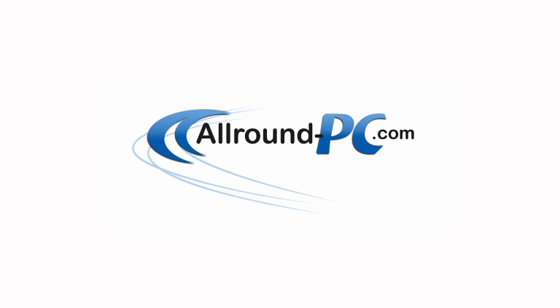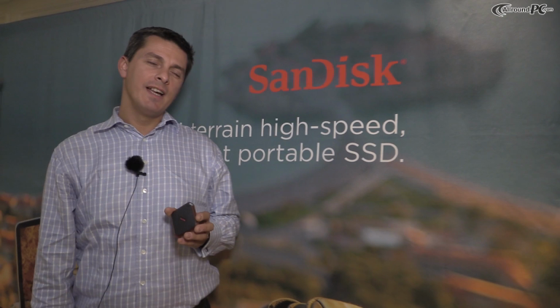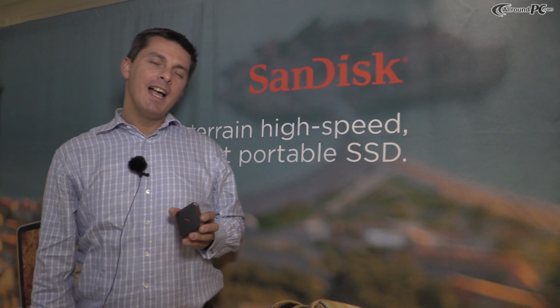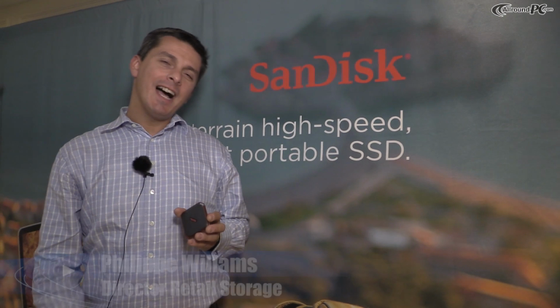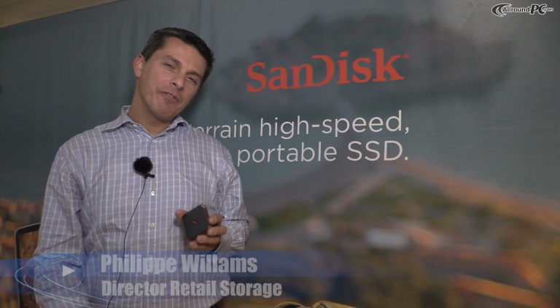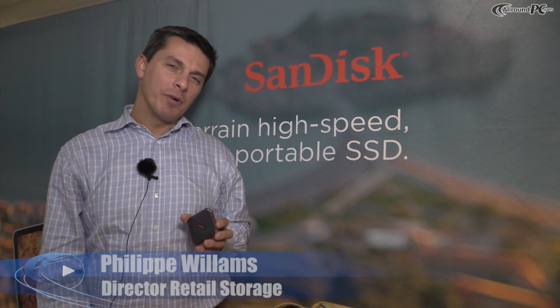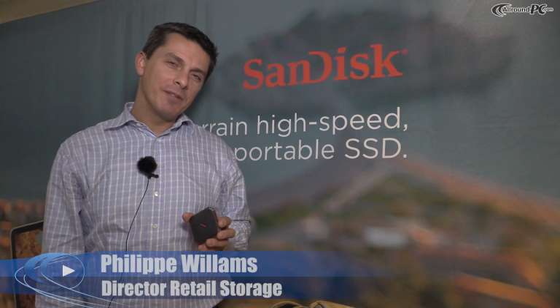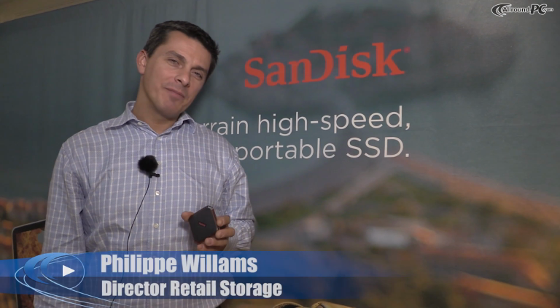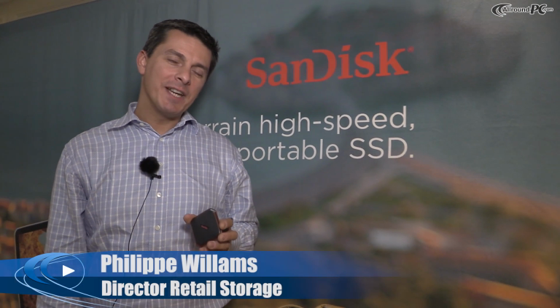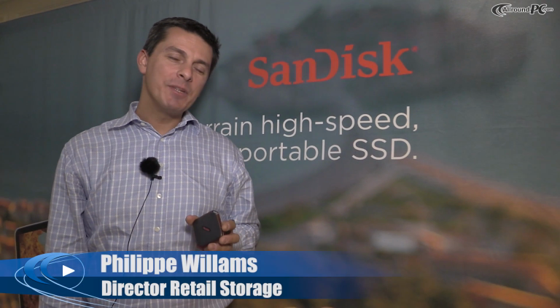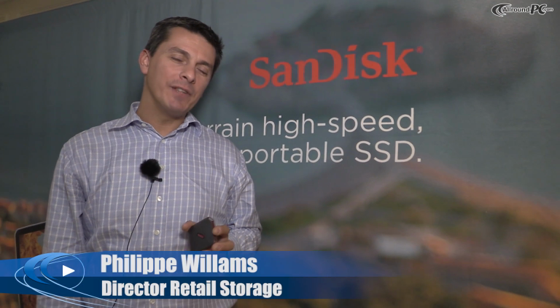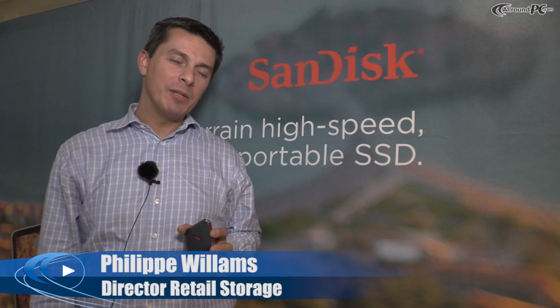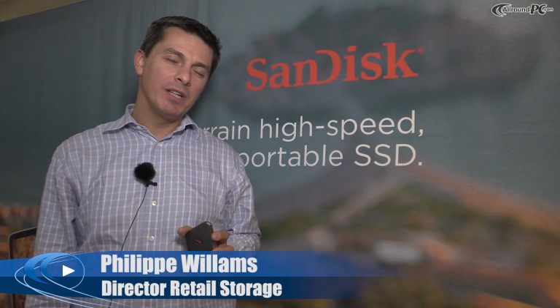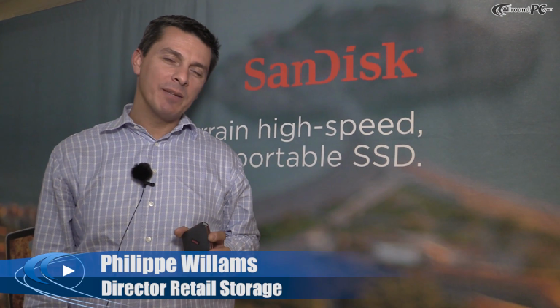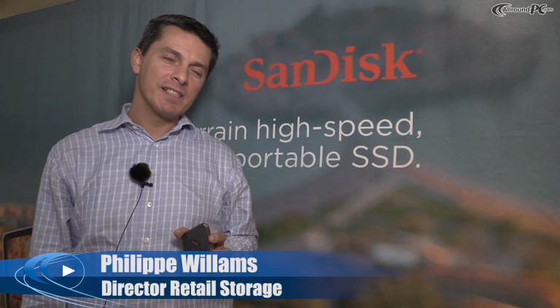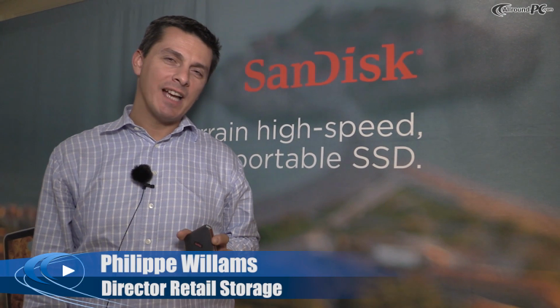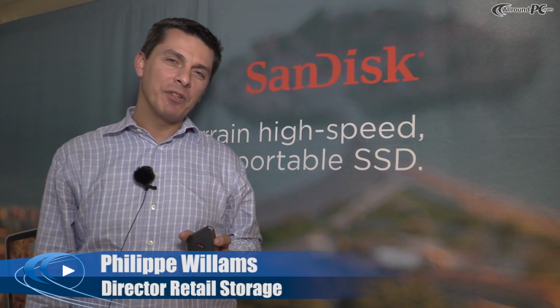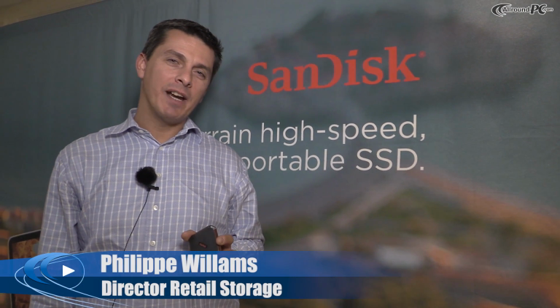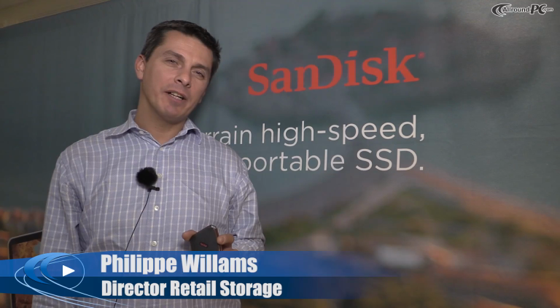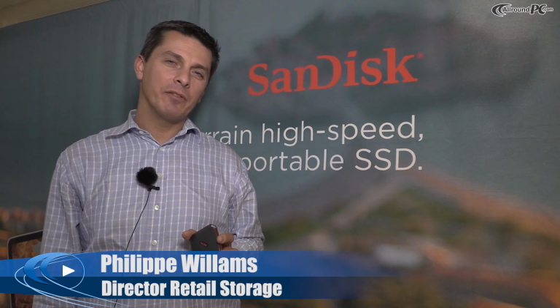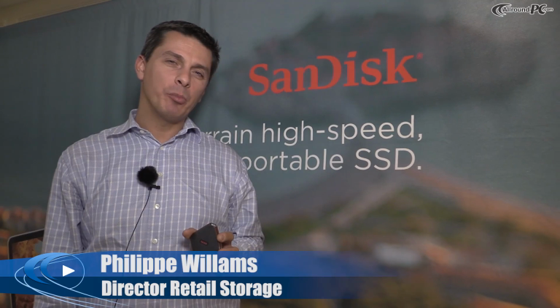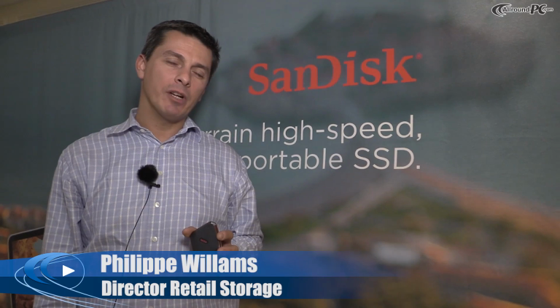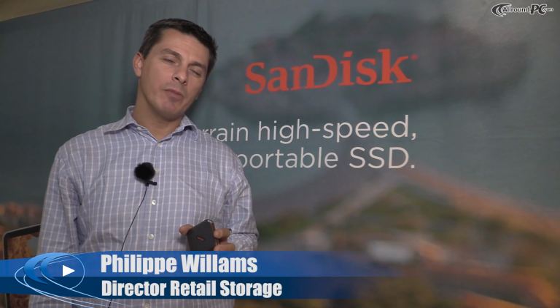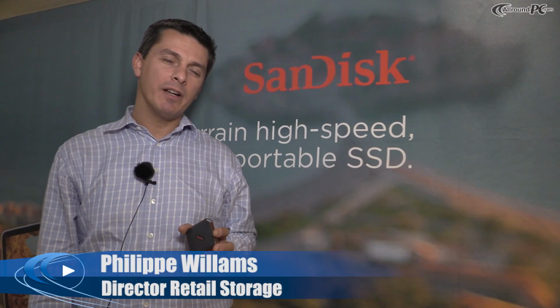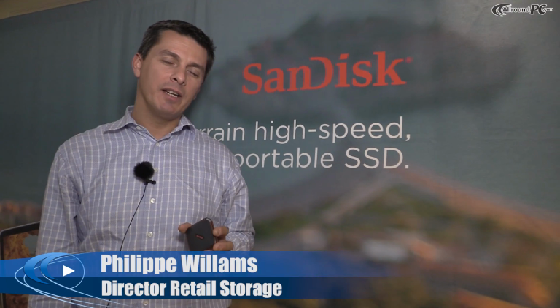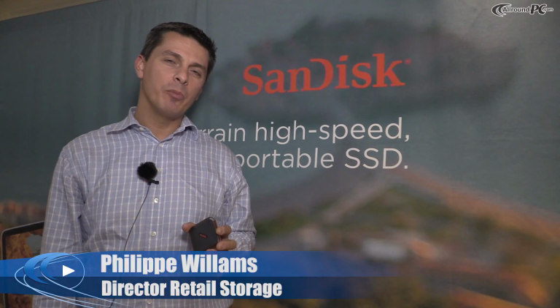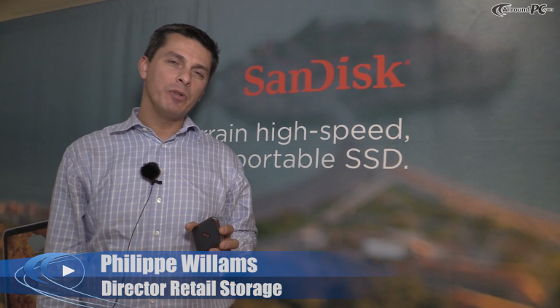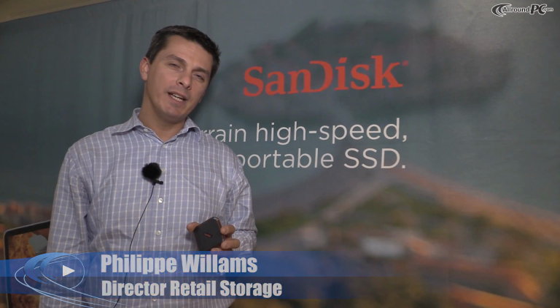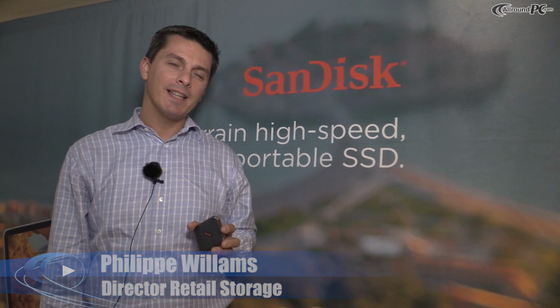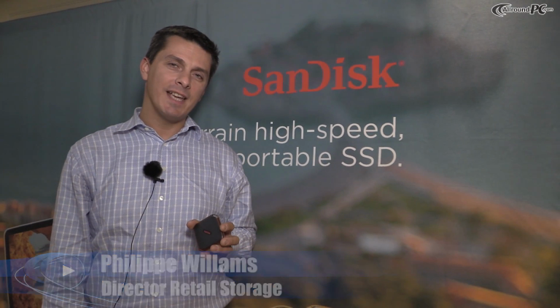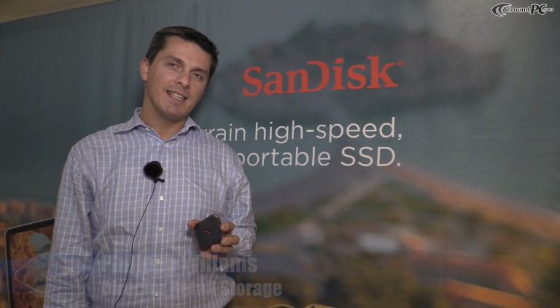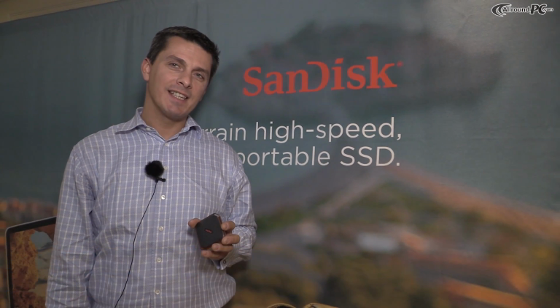Hi, everyone. My name is Philippe Williams. I'm the director of product marketing computing at SanDisk.